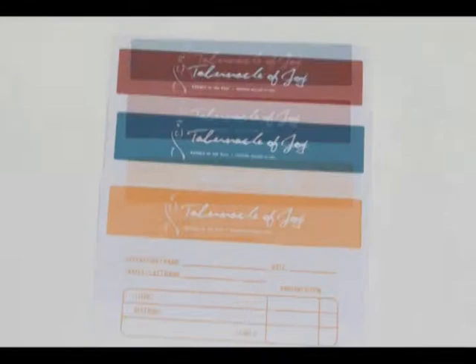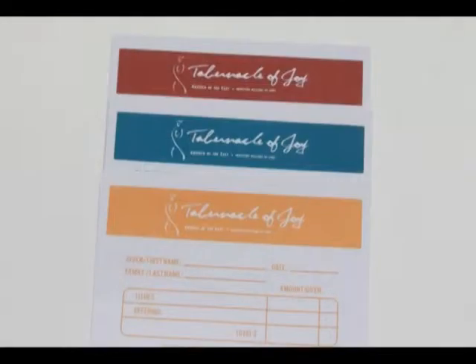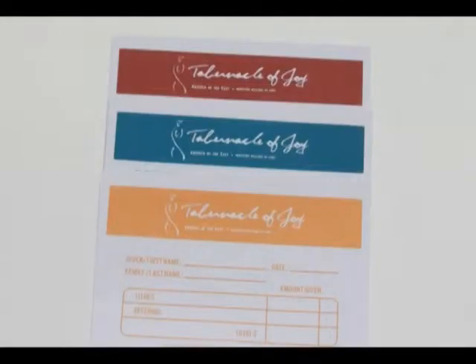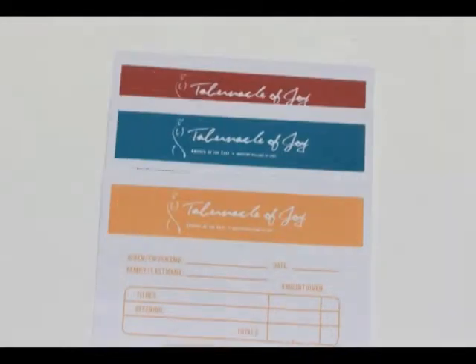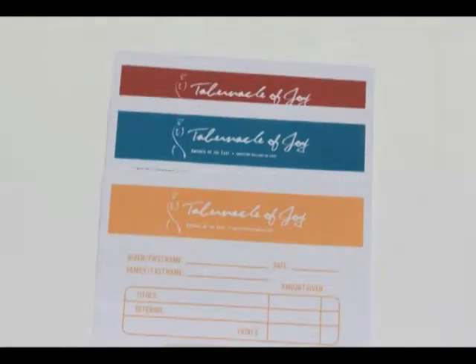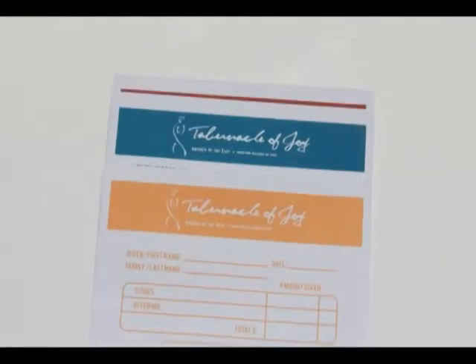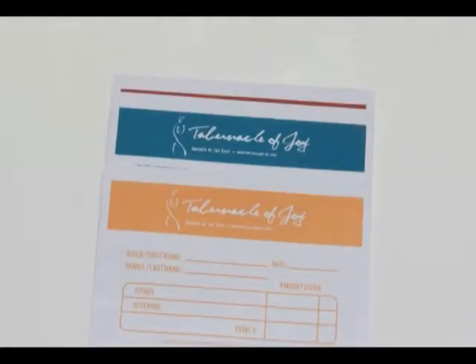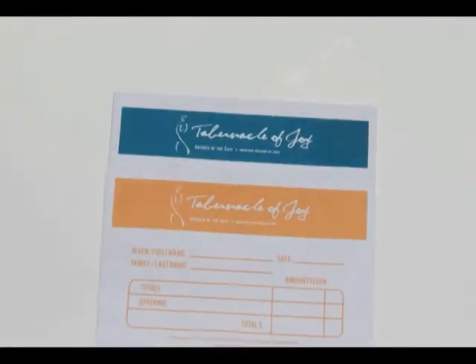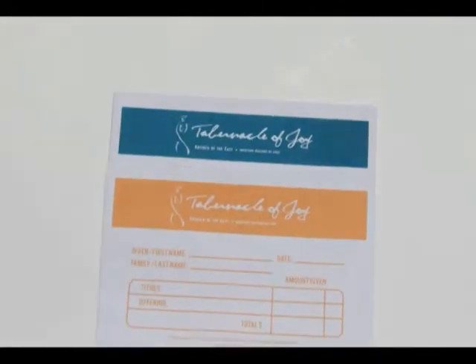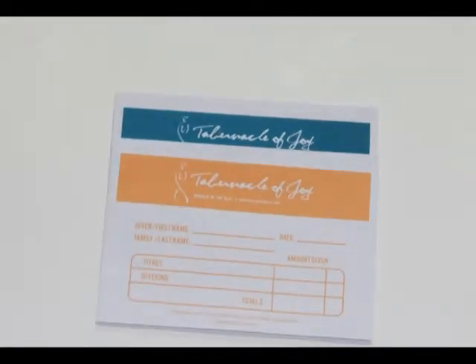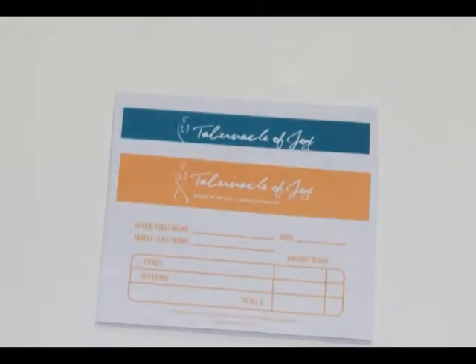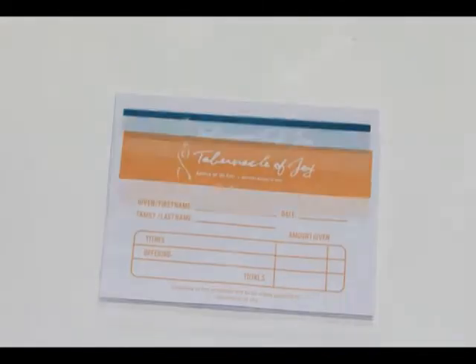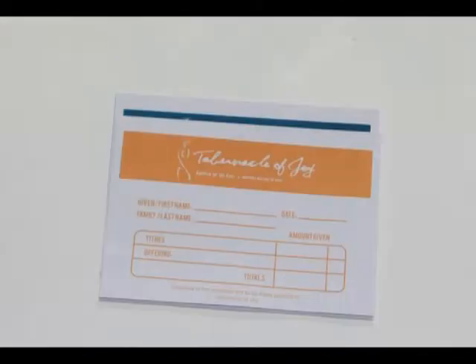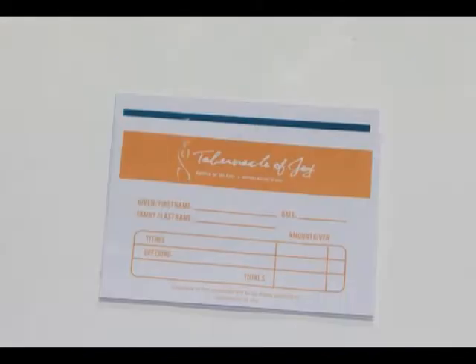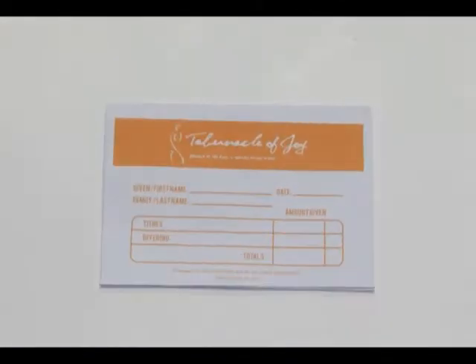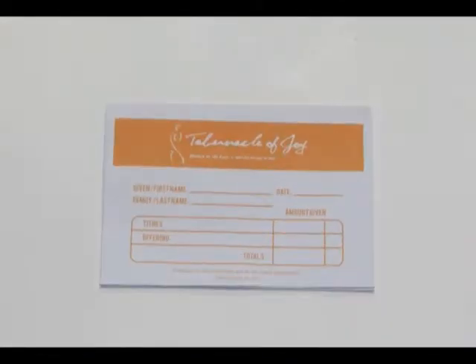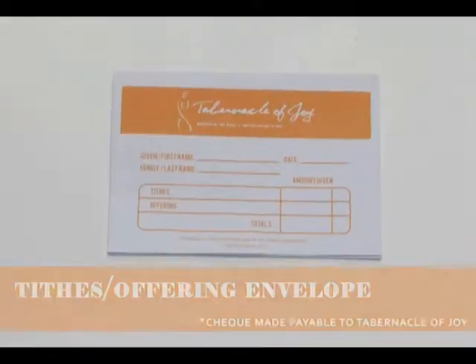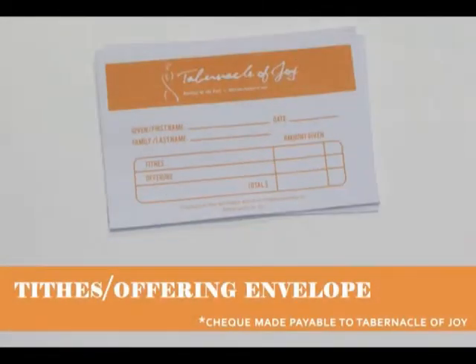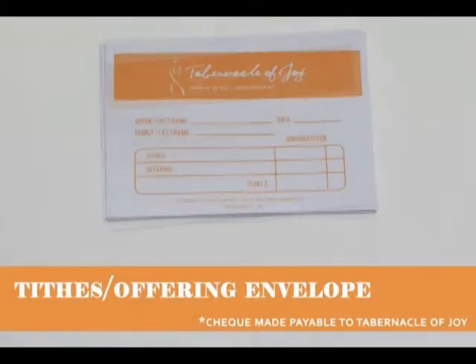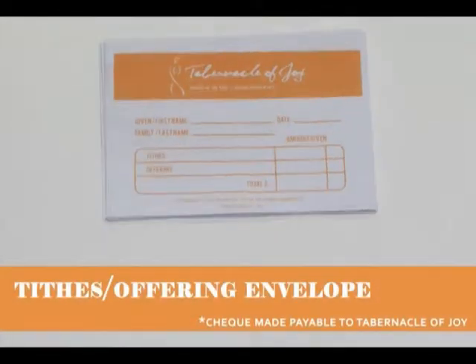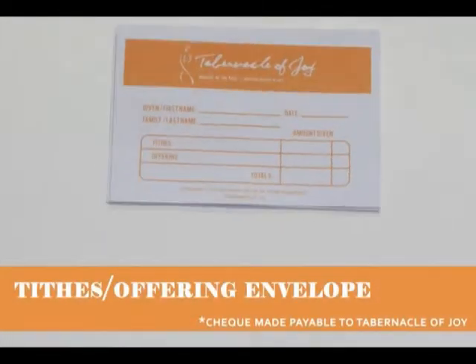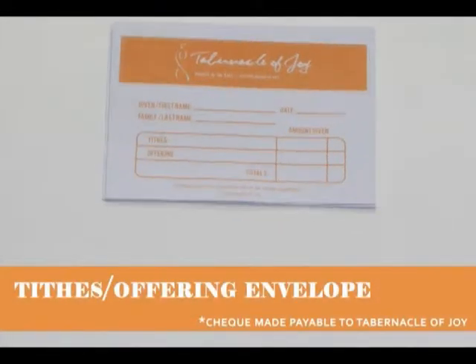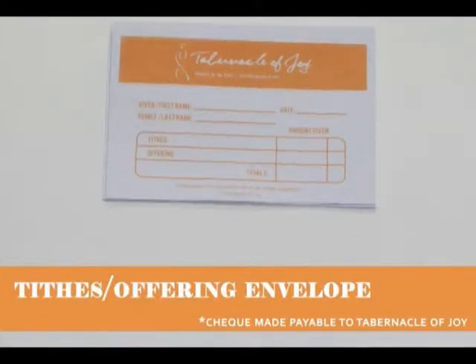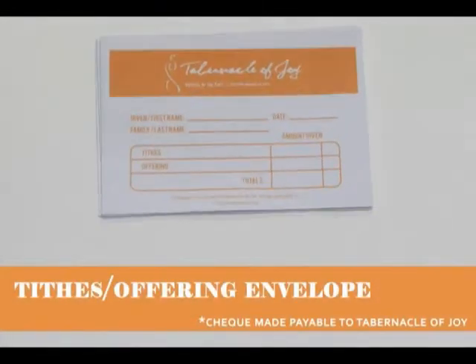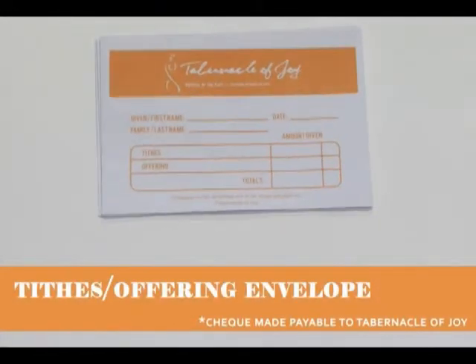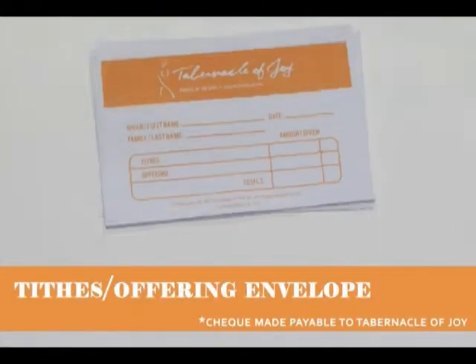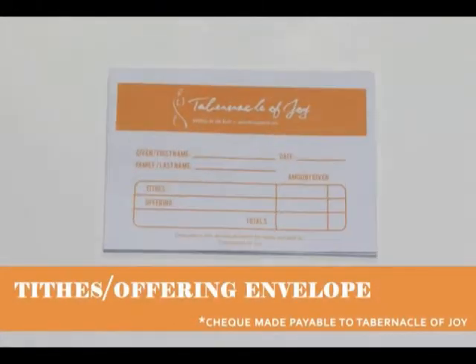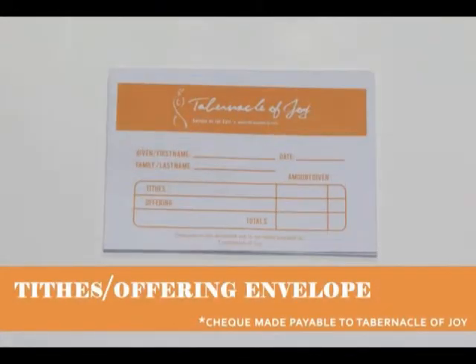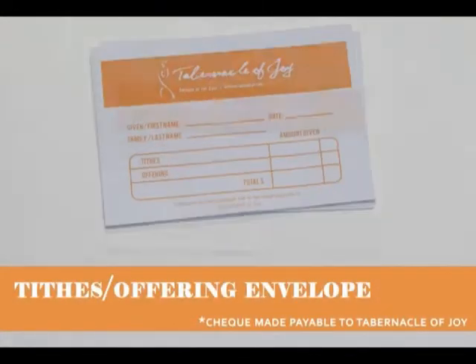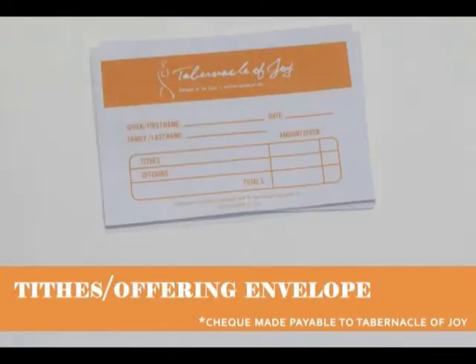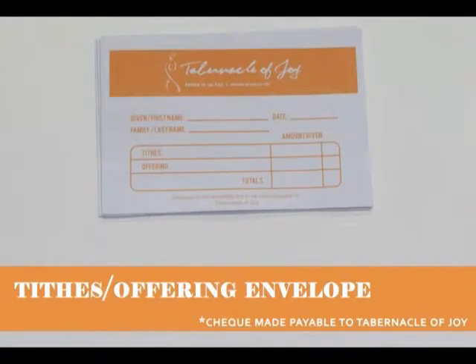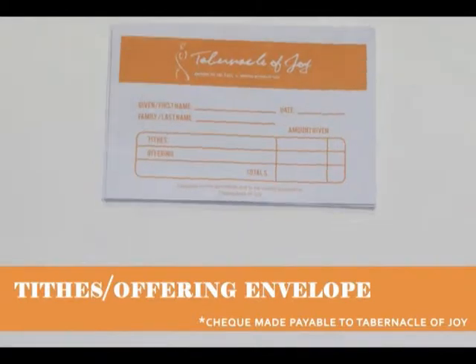Take a look at these new envelopes. The orange envelope is used for the contributions of tithes and offerings.